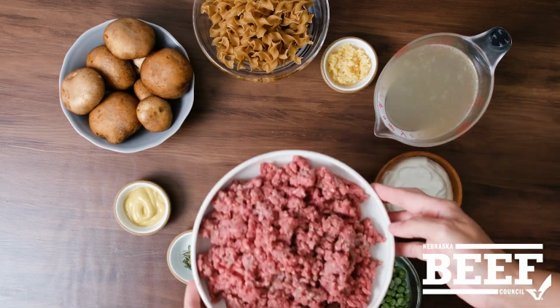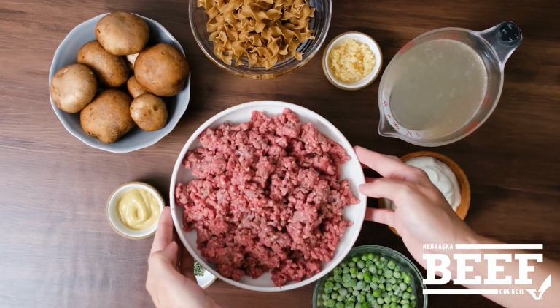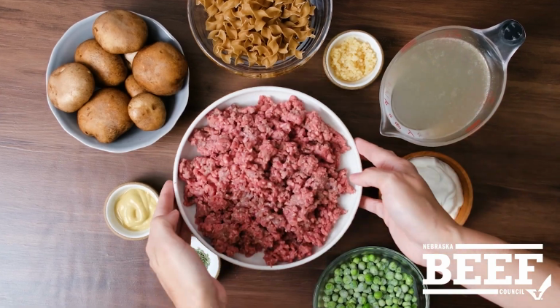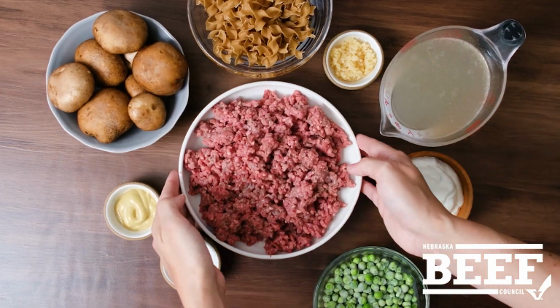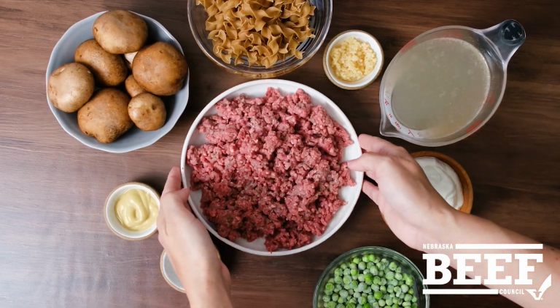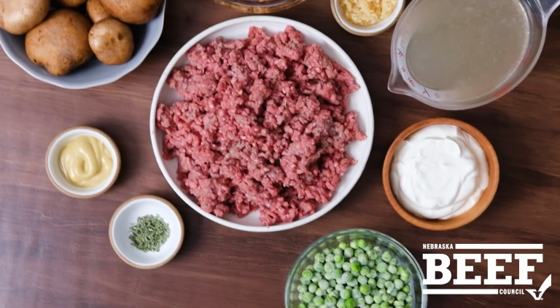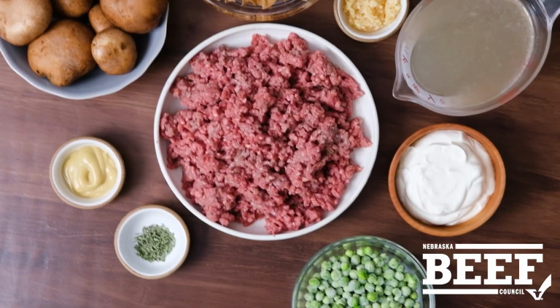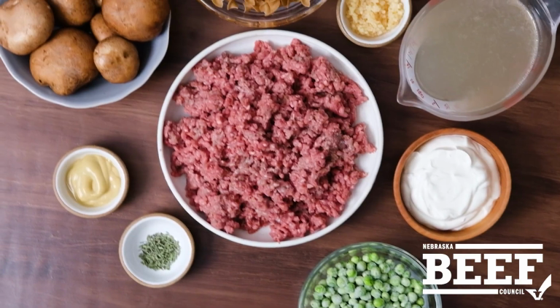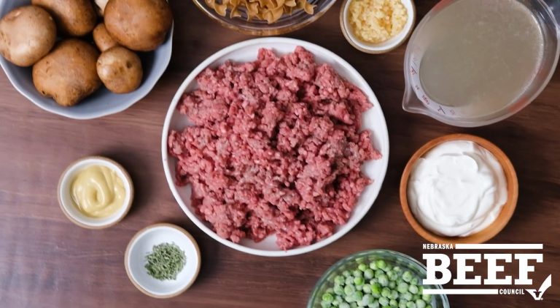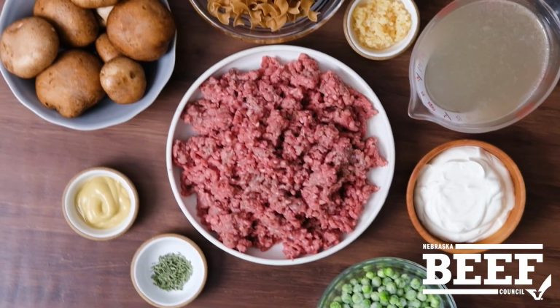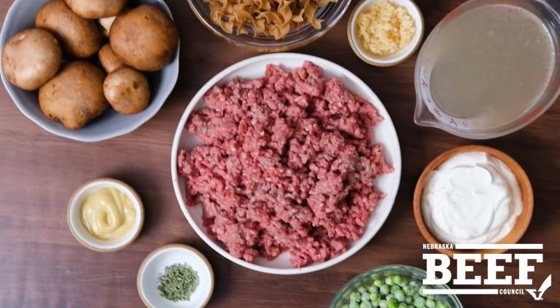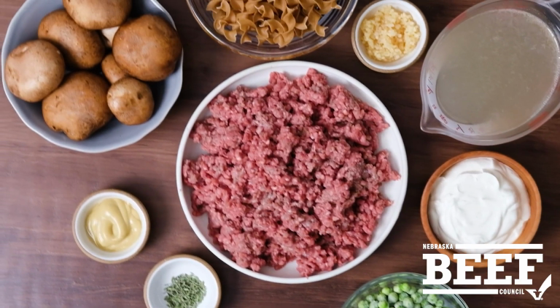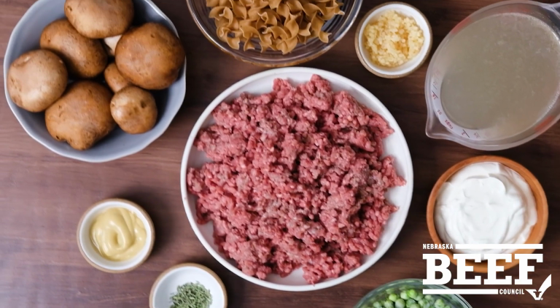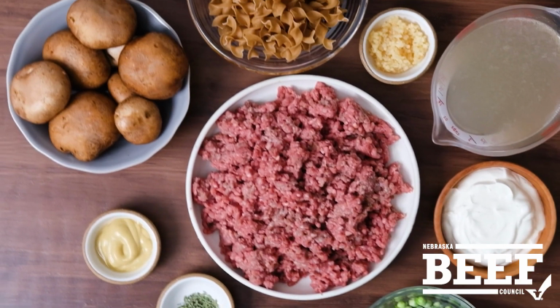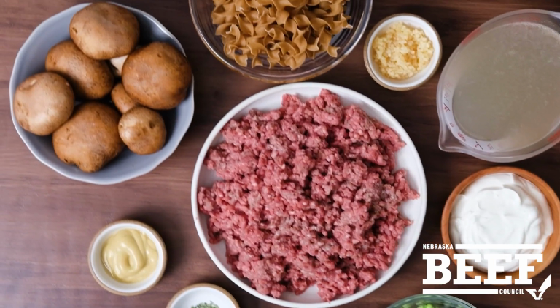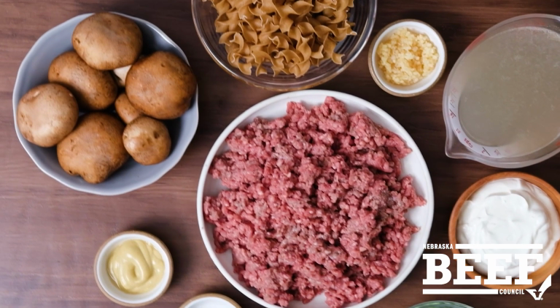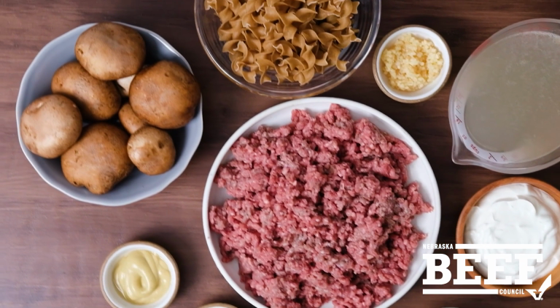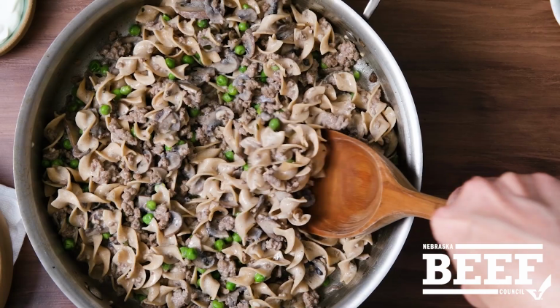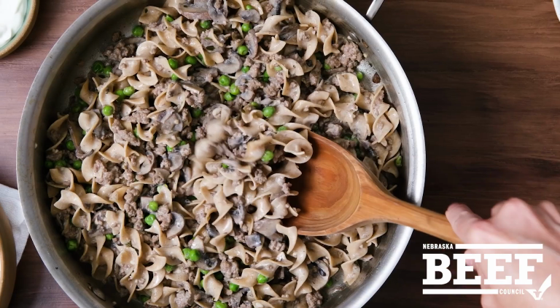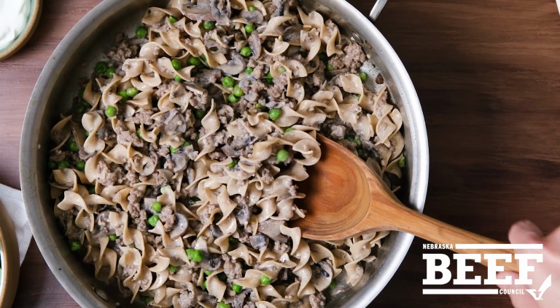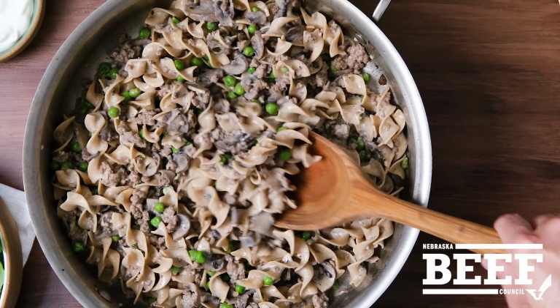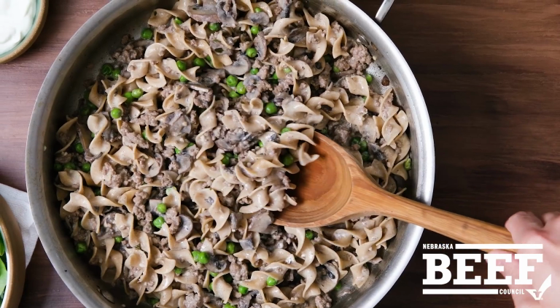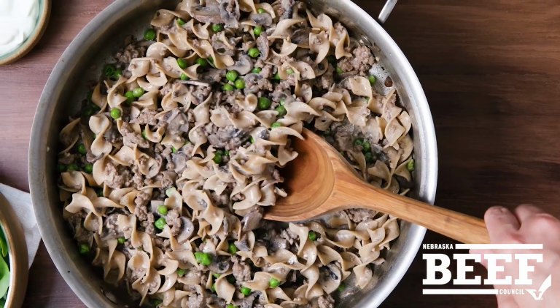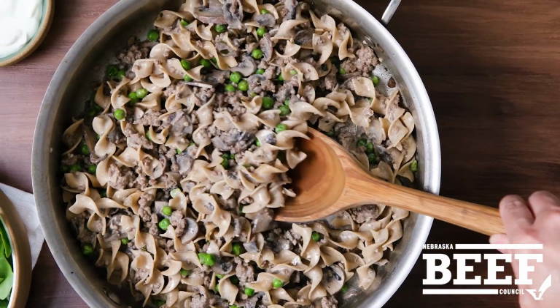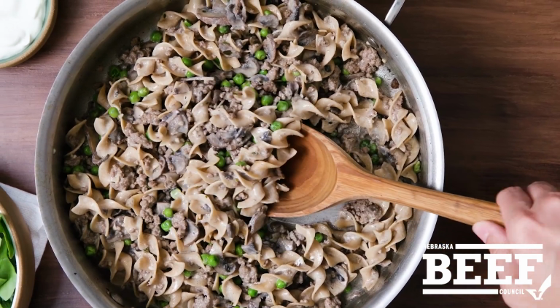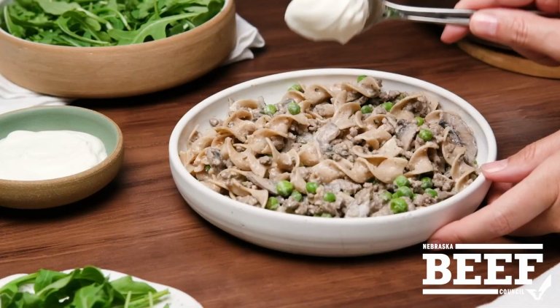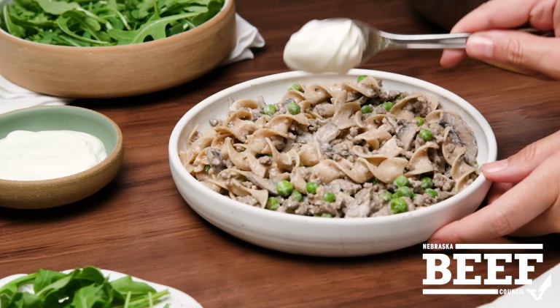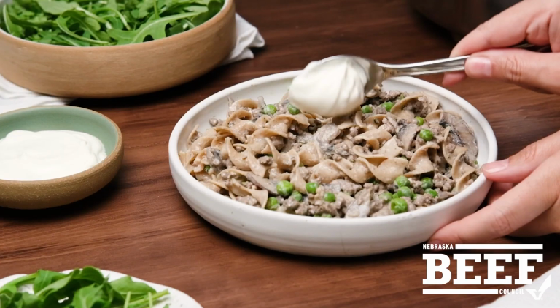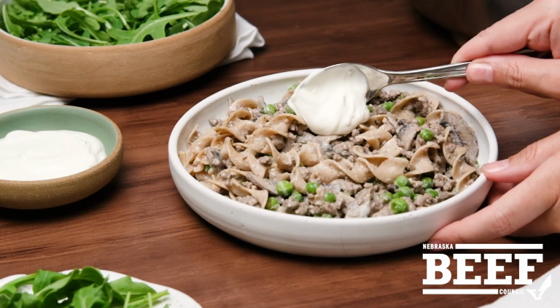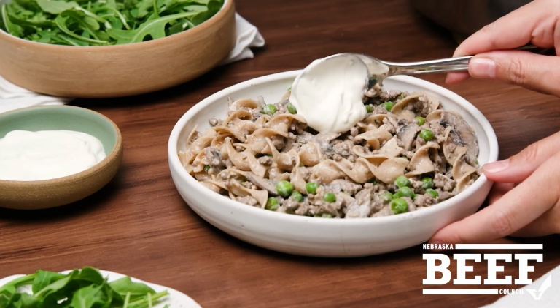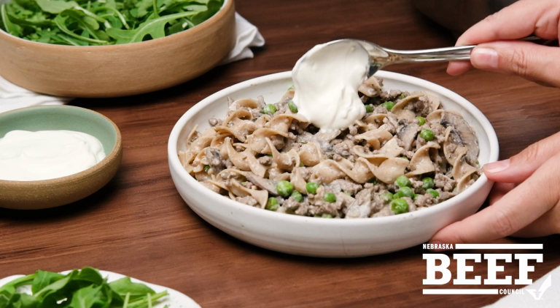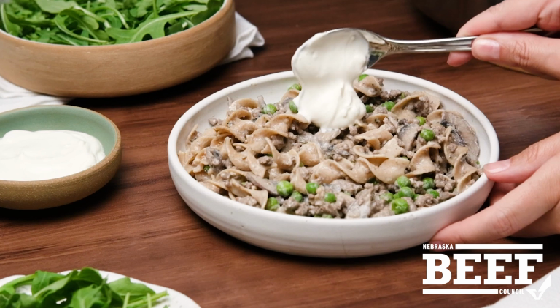What could you make with all this? One dish beef stroganoff, made easier with ground beef? Yes, please!